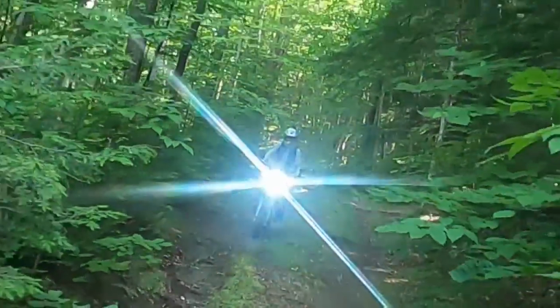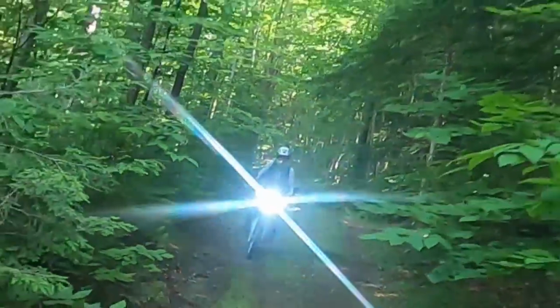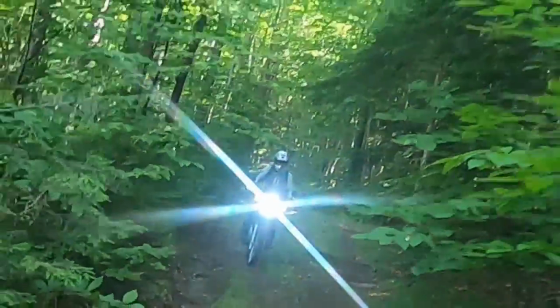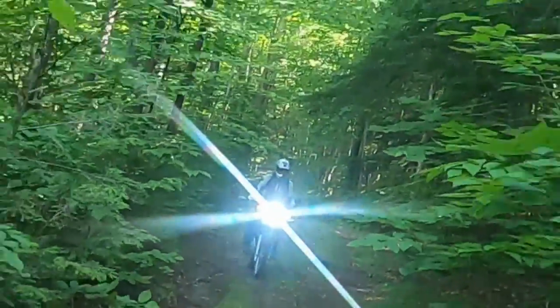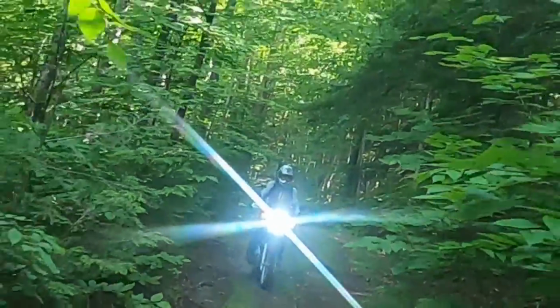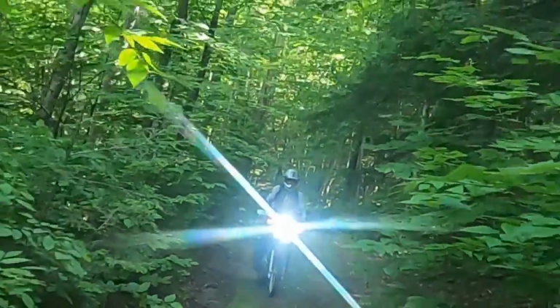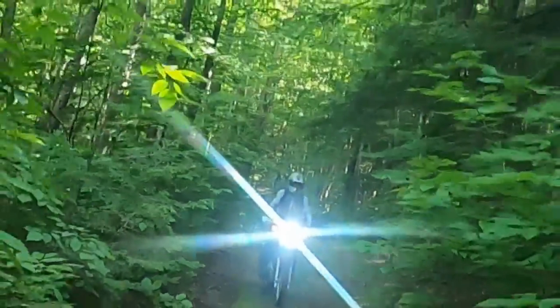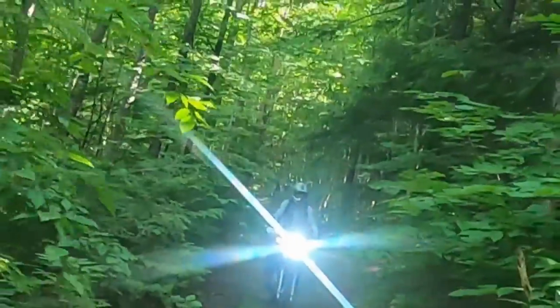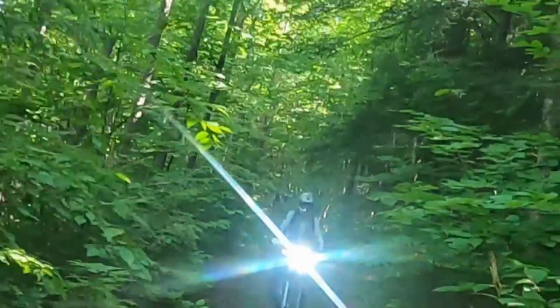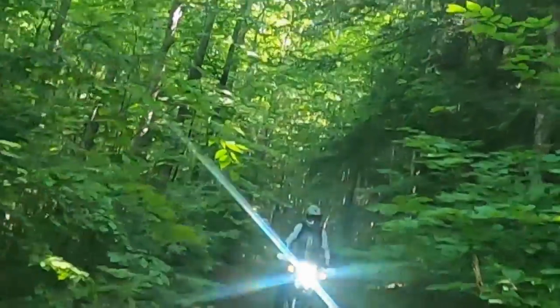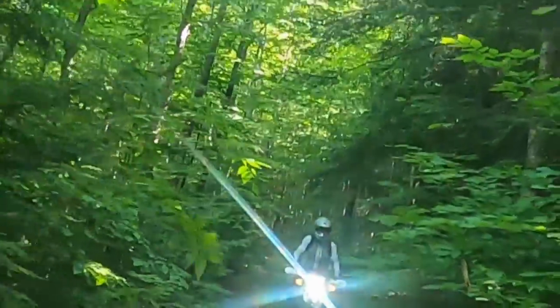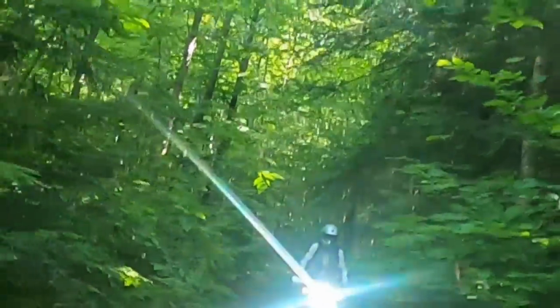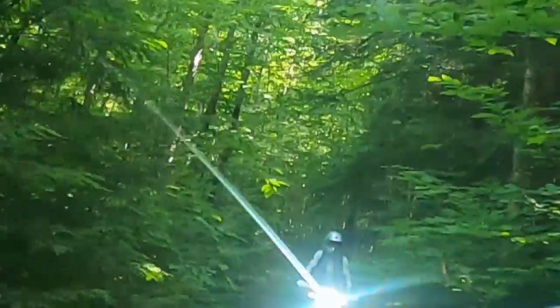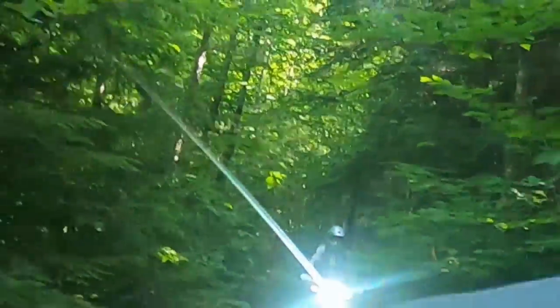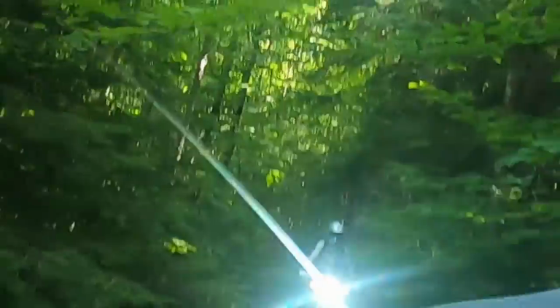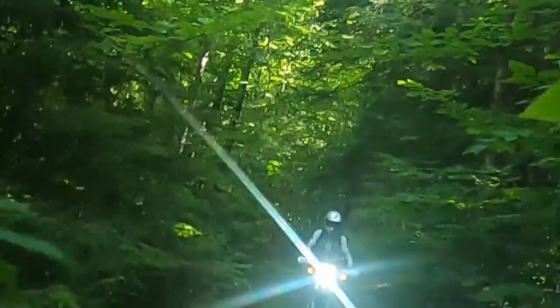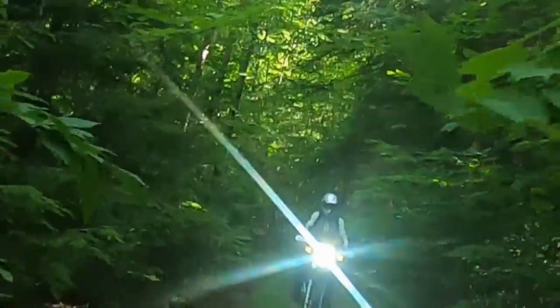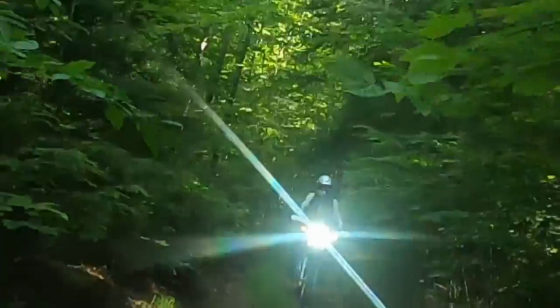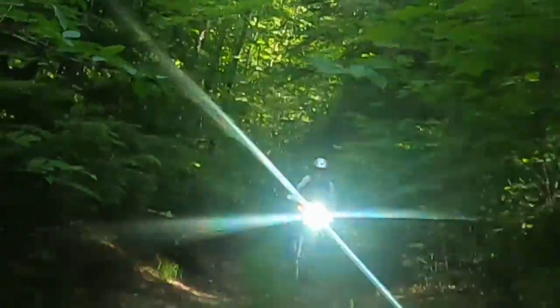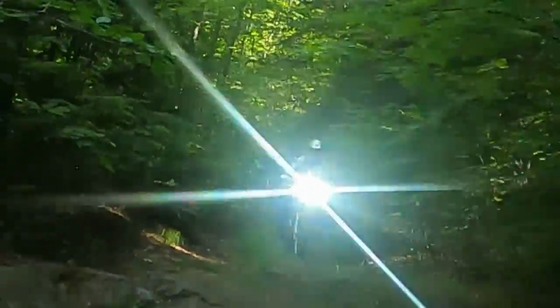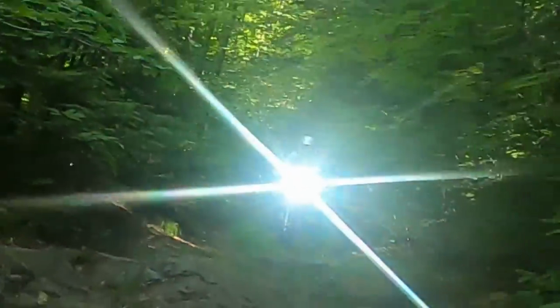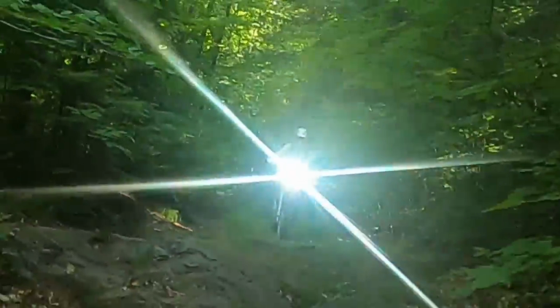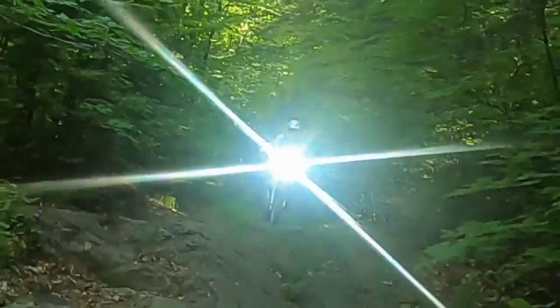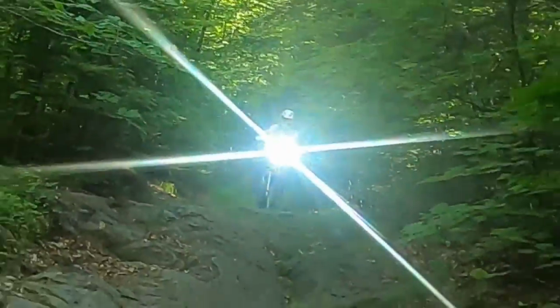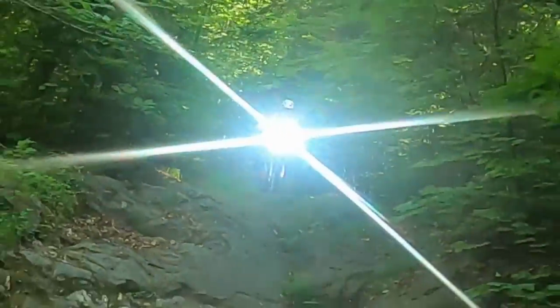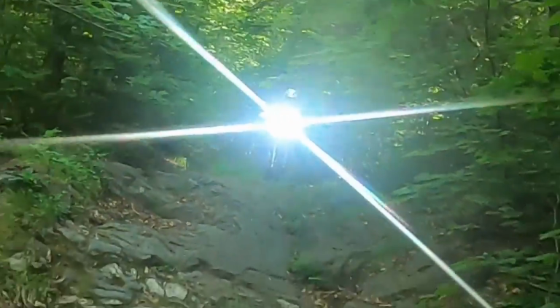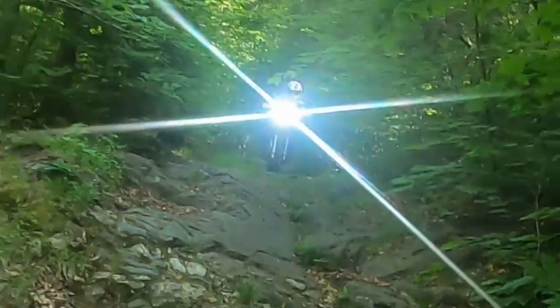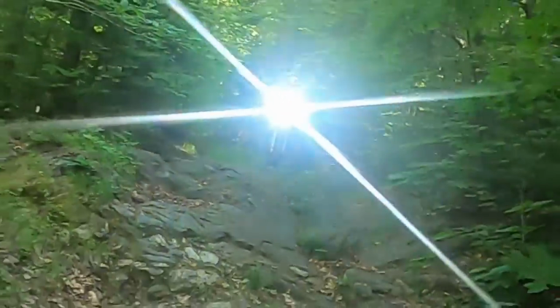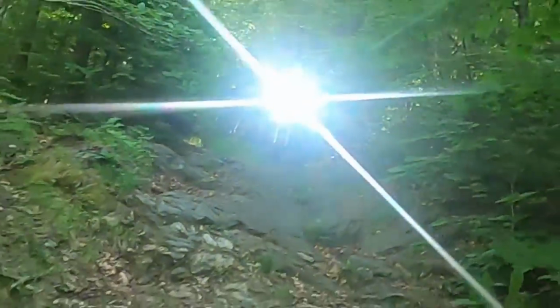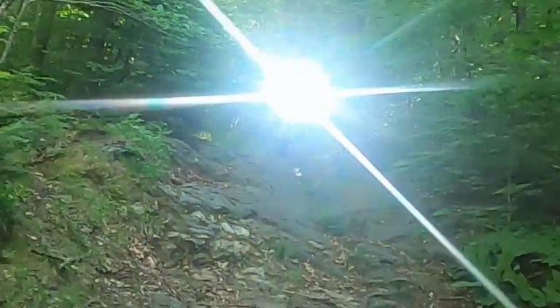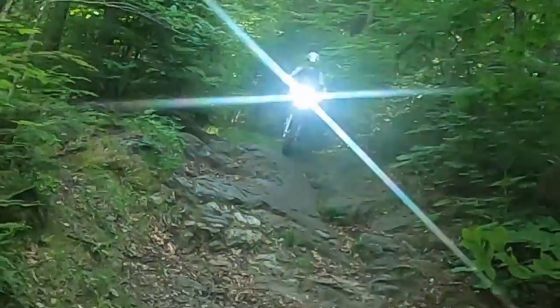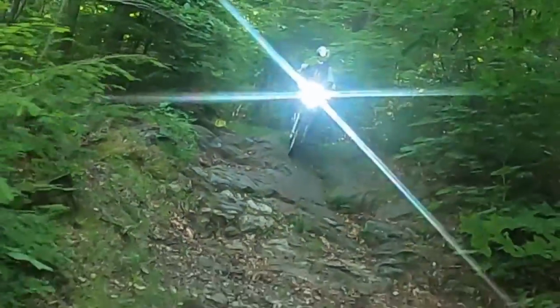The 250s handle this well and the suspension travel is key. You have to pick a line and just go up and over.